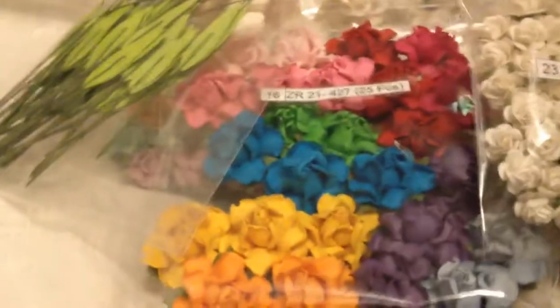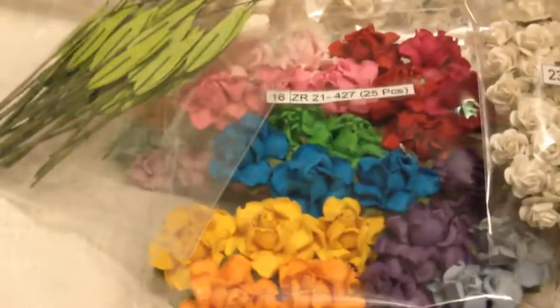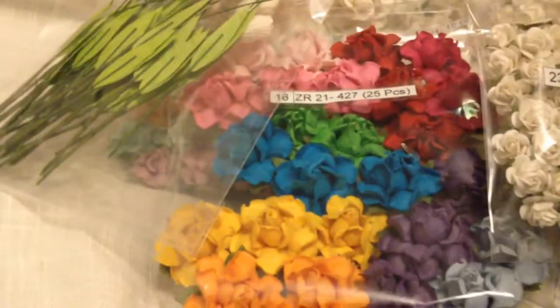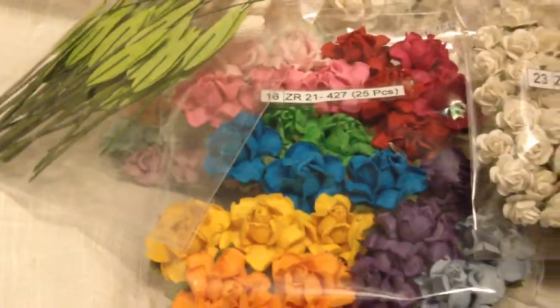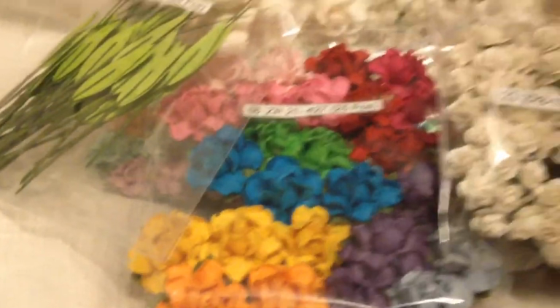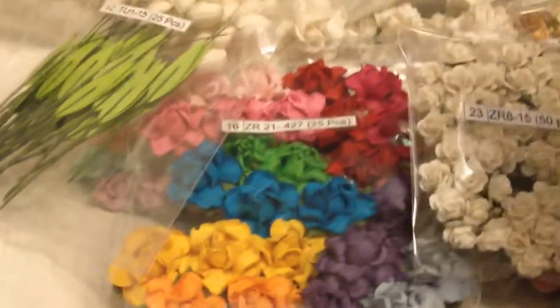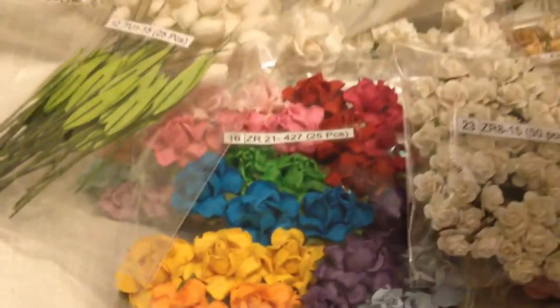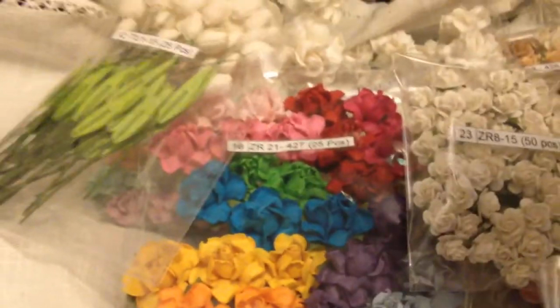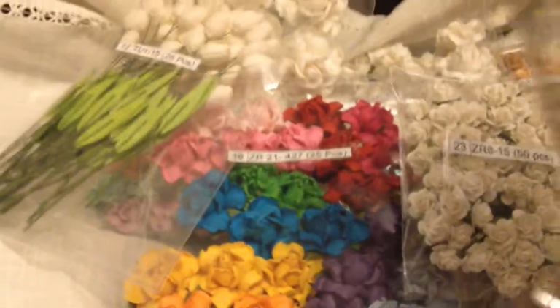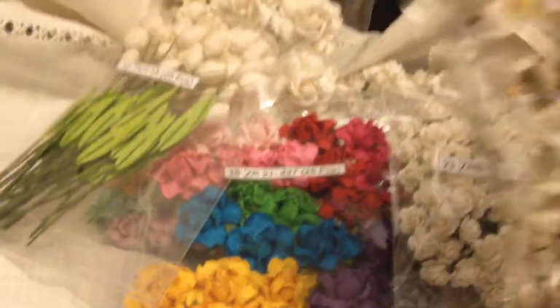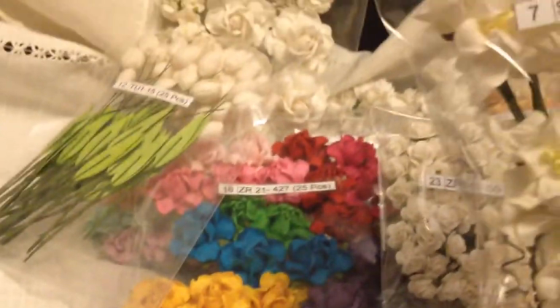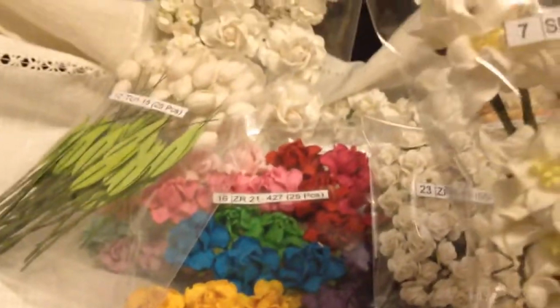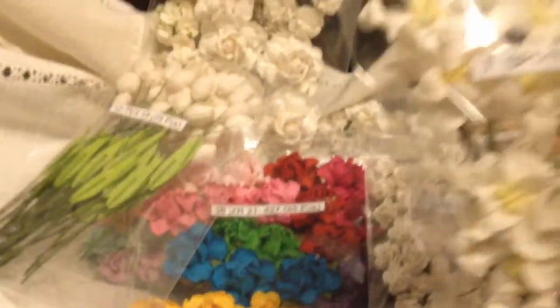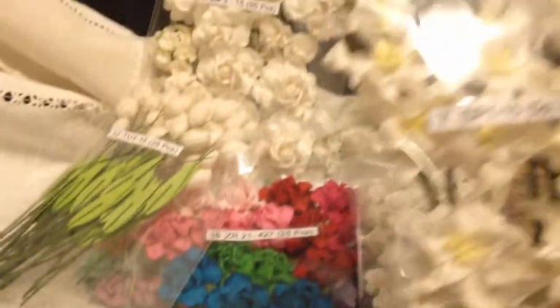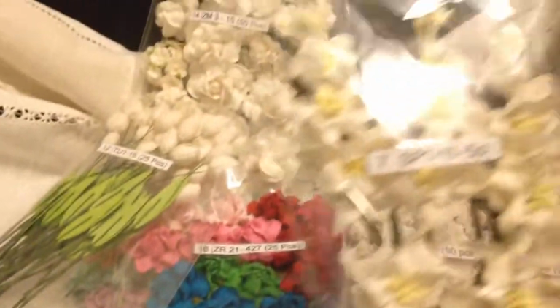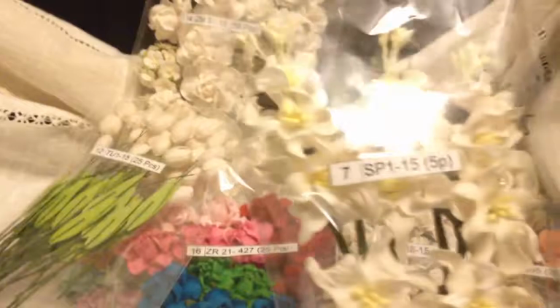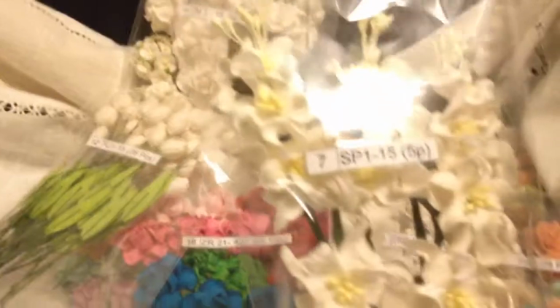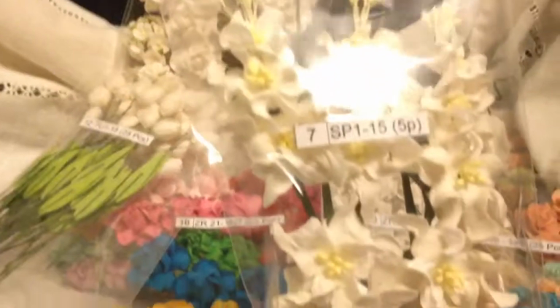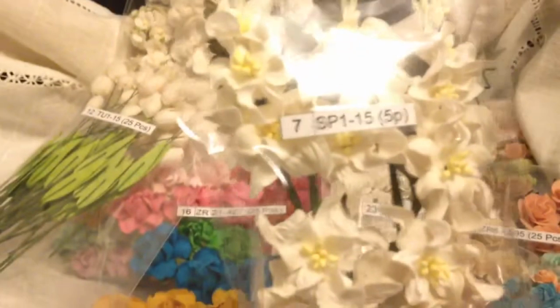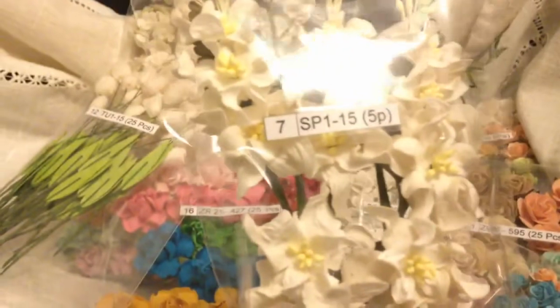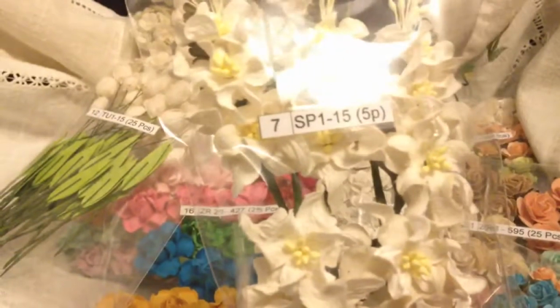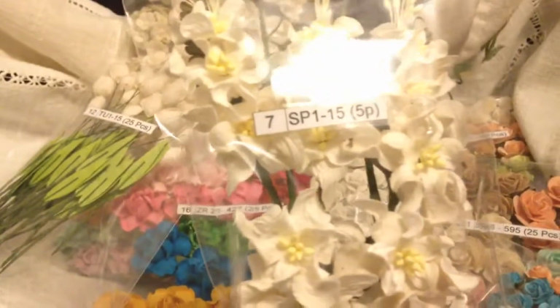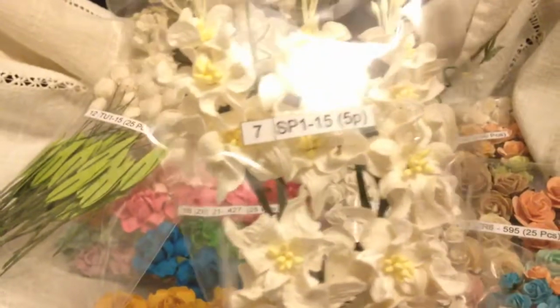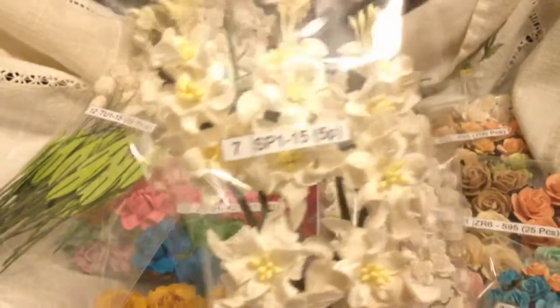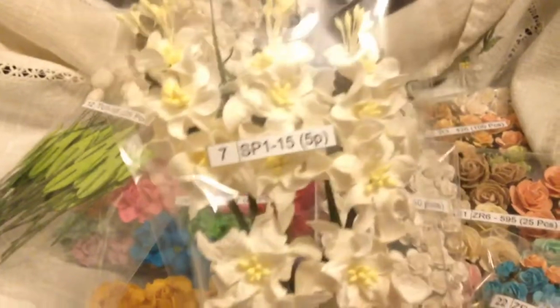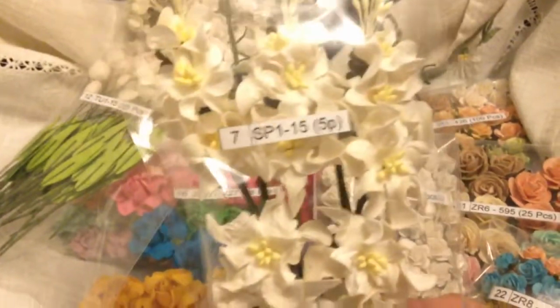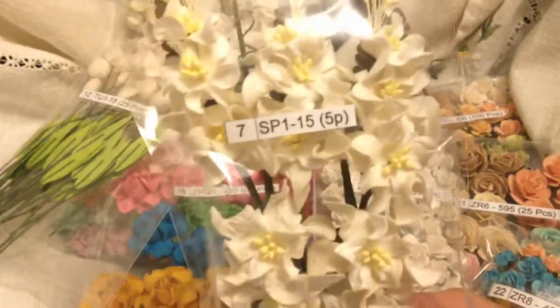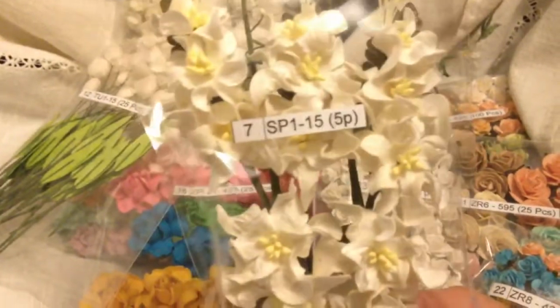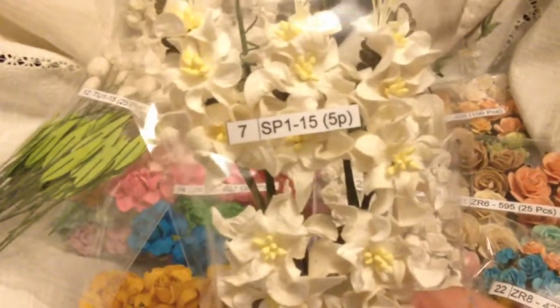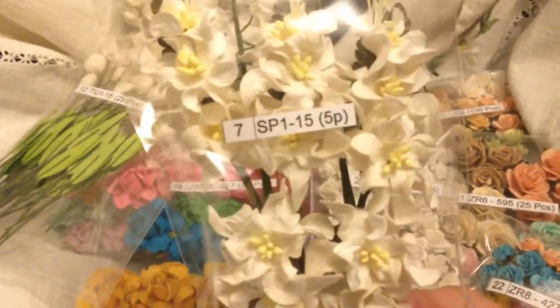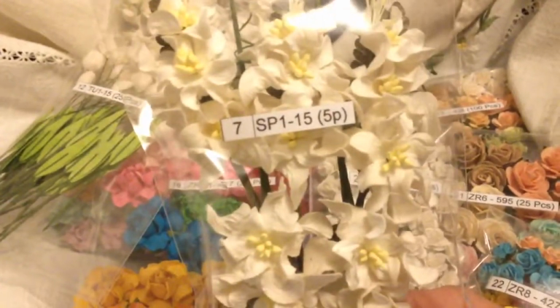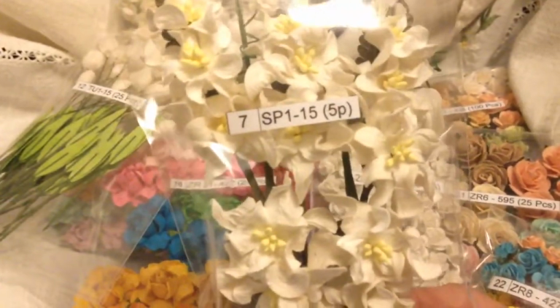And then I just got me one Gardenia flower spray — SB115.